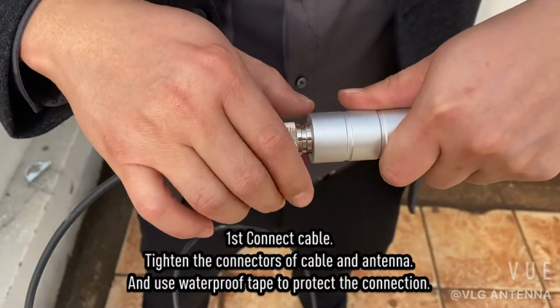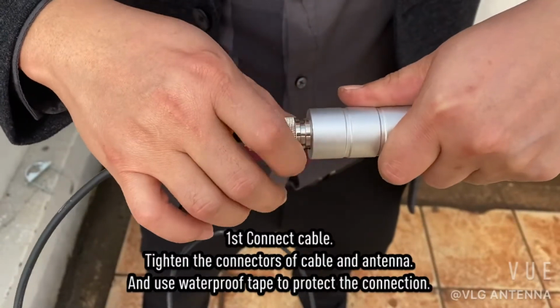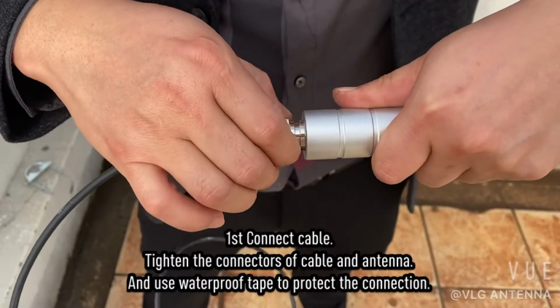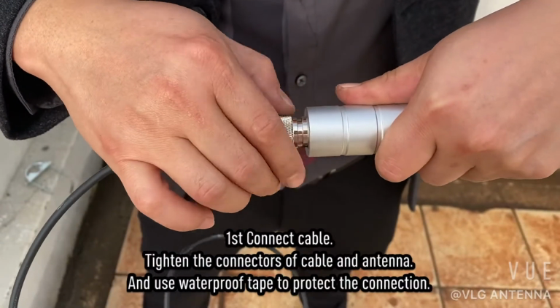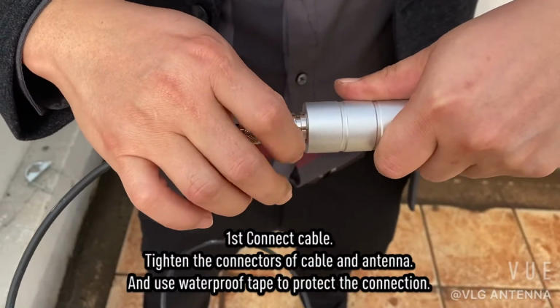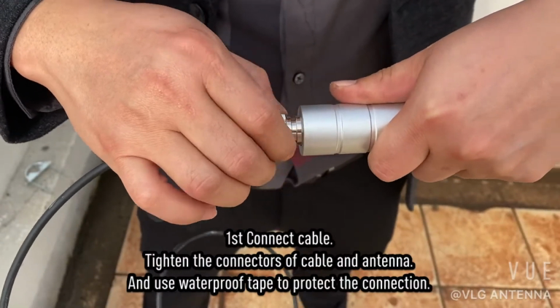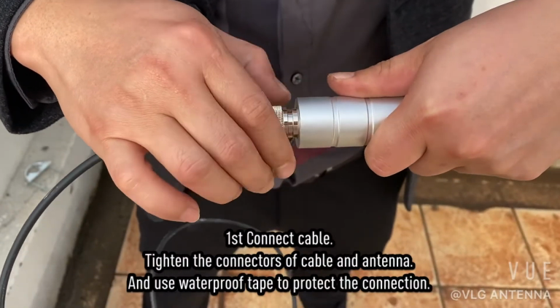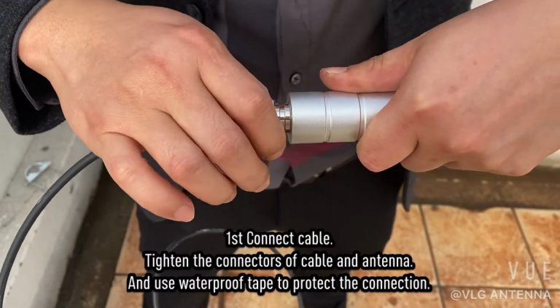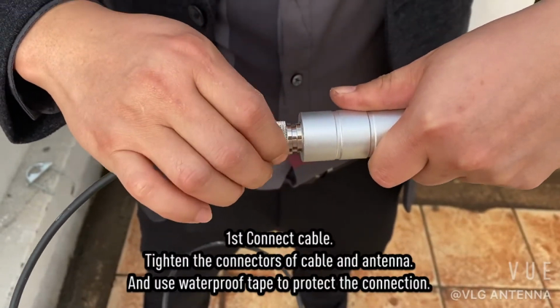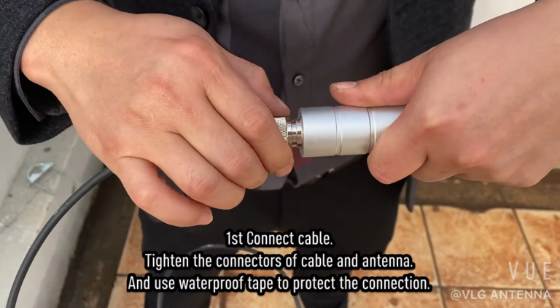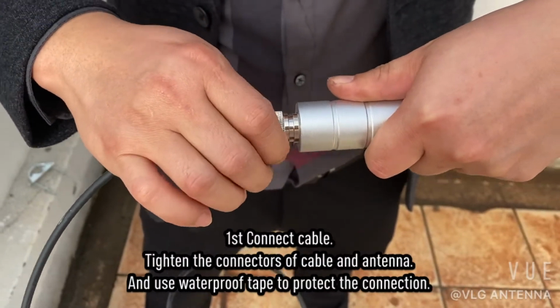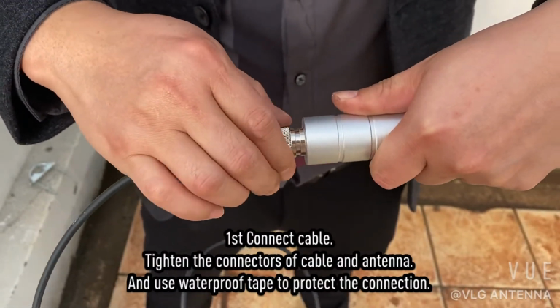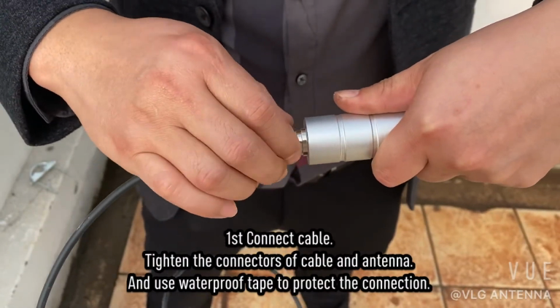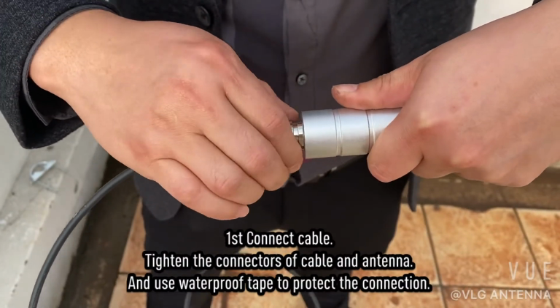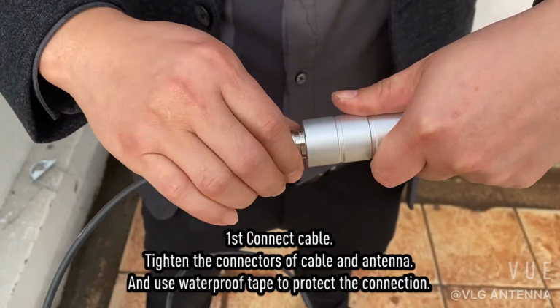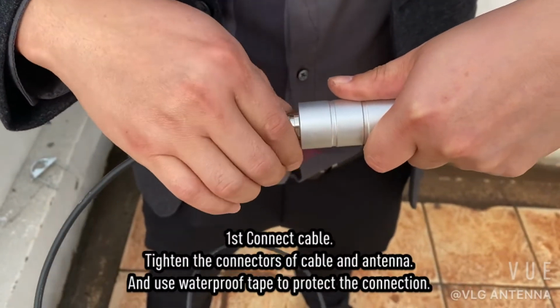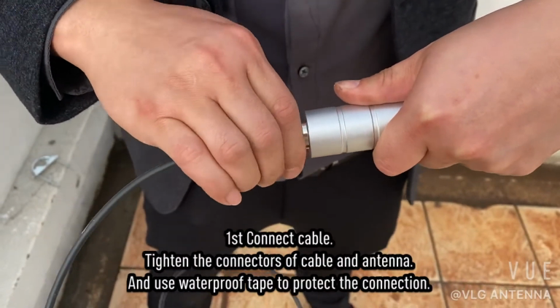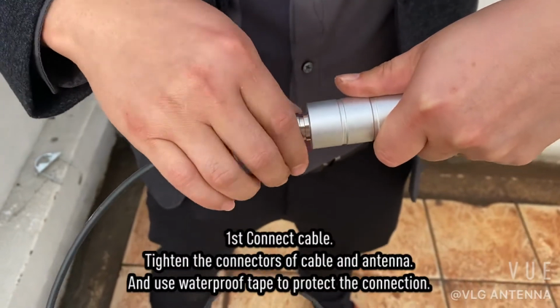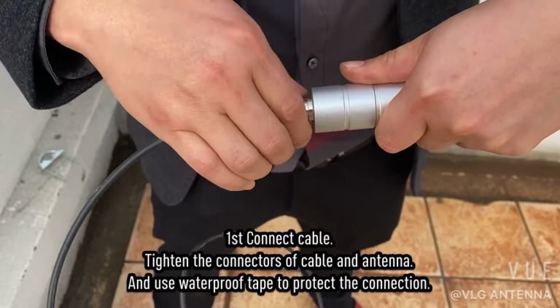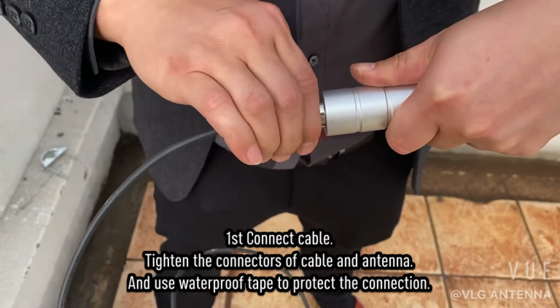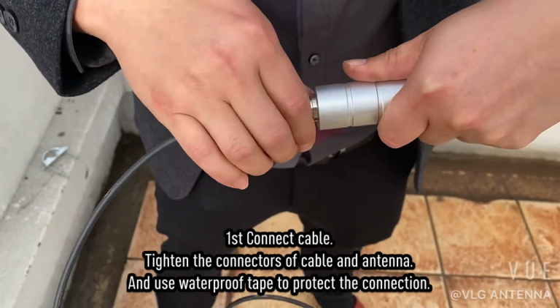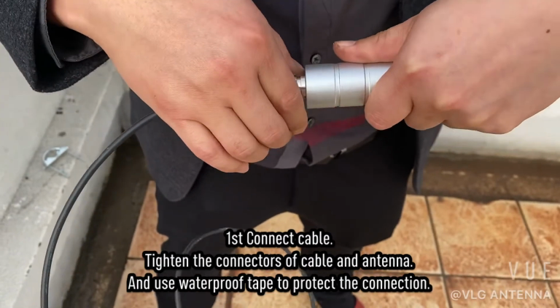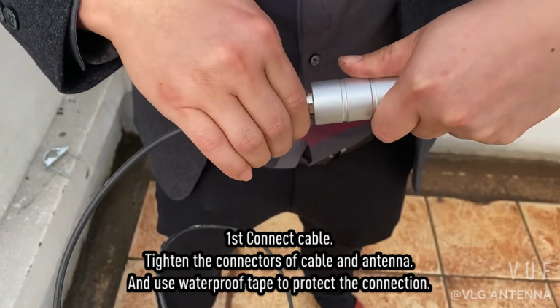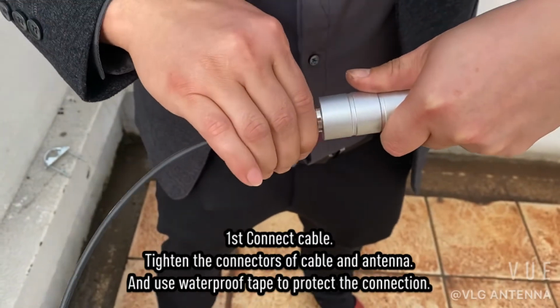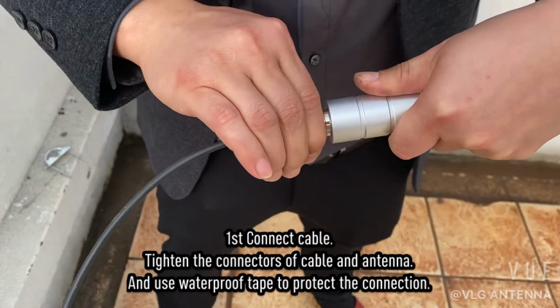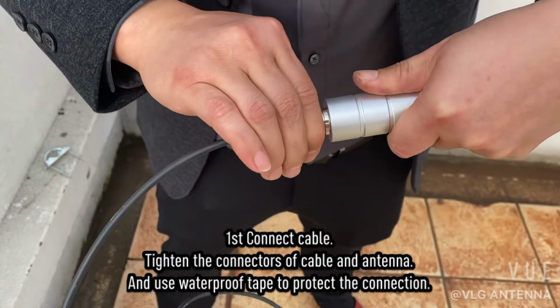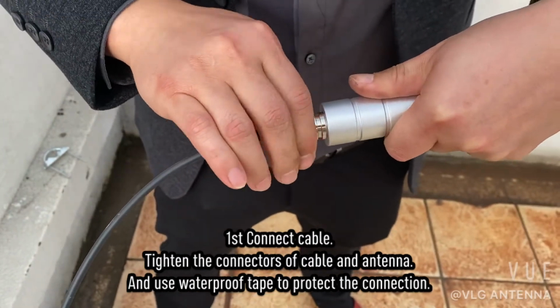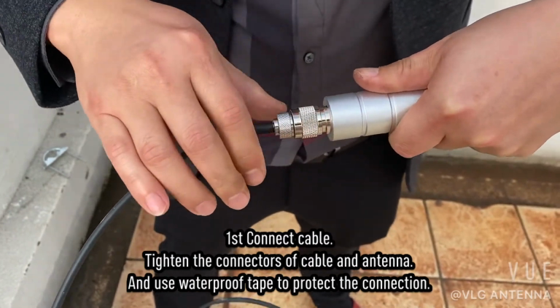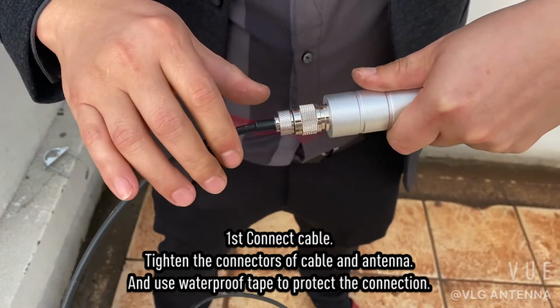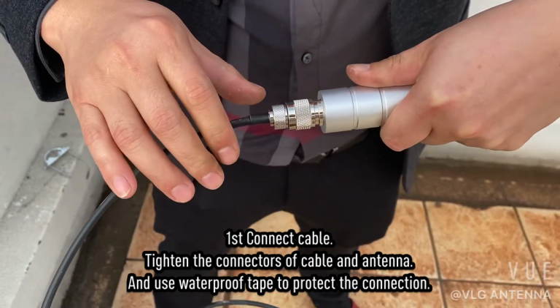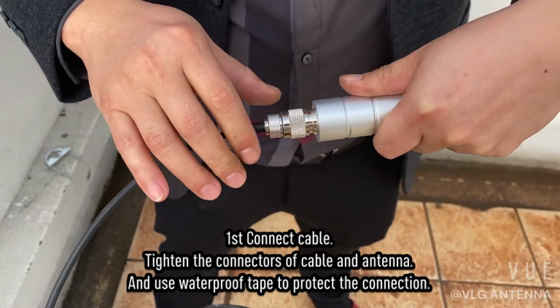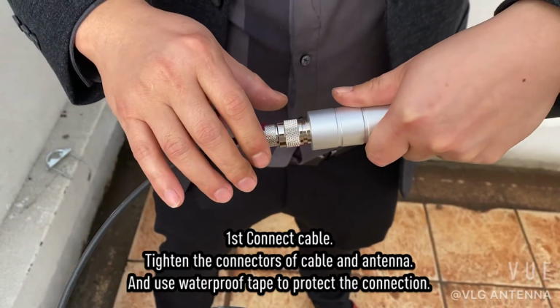First, connect the cable. Tighten the connectors of the cable and antenna, and use waterproof tape to protect the connection.